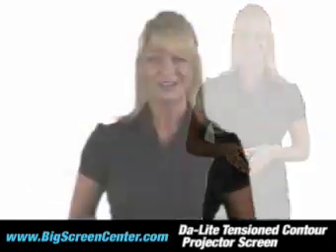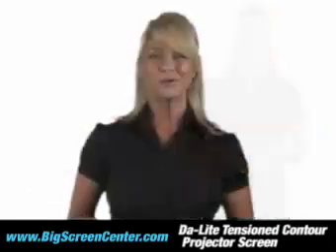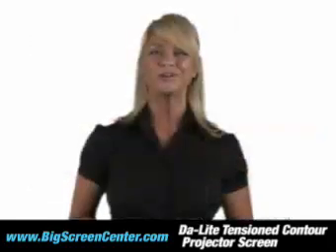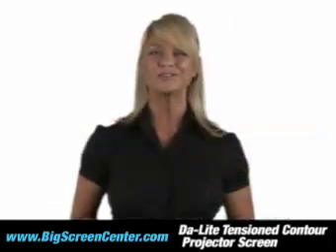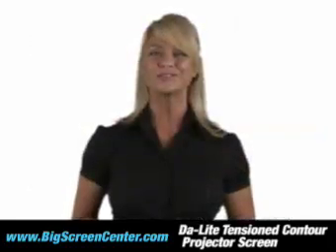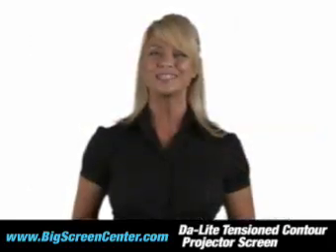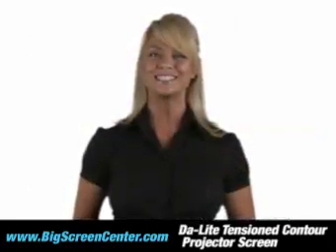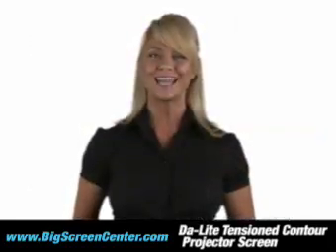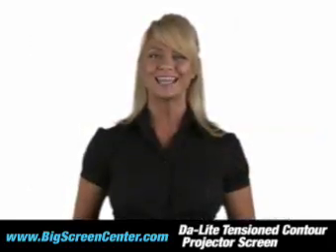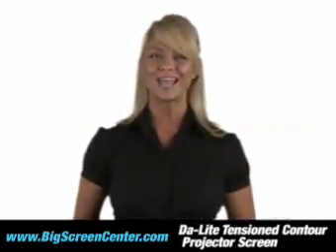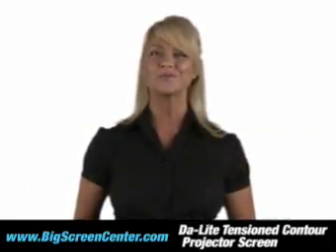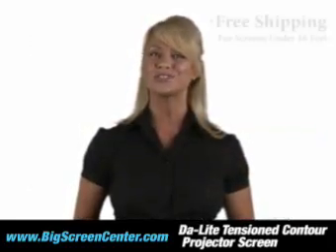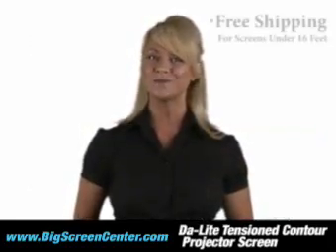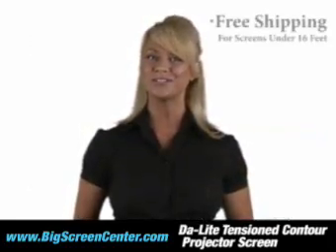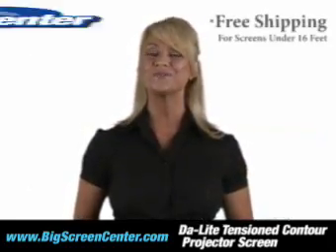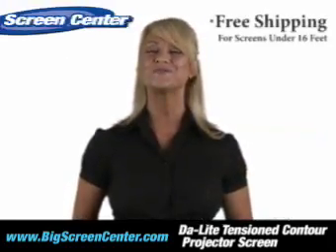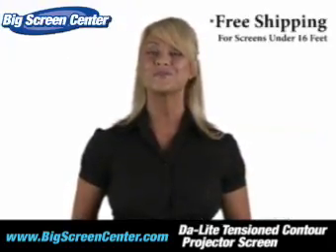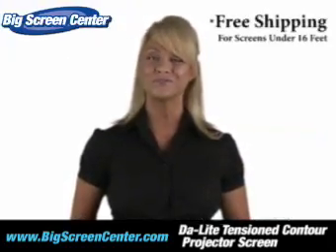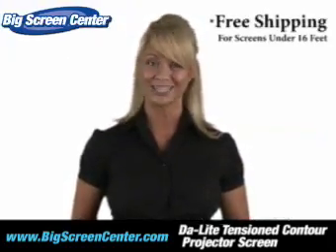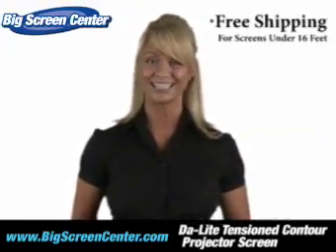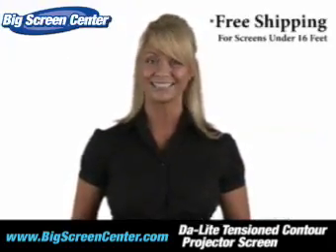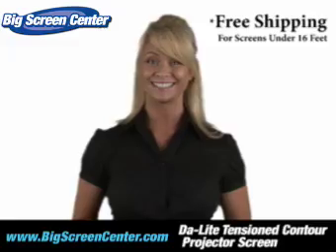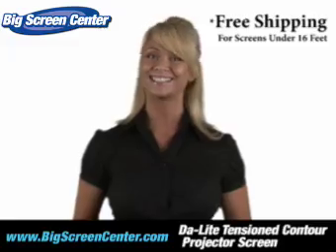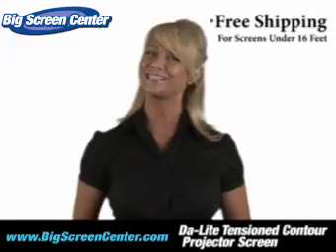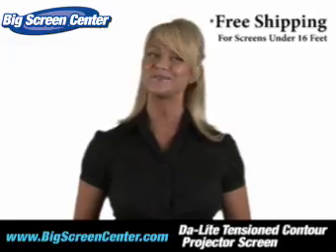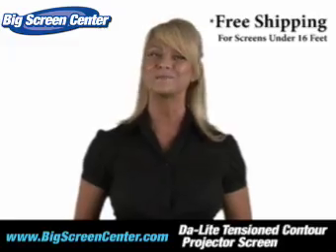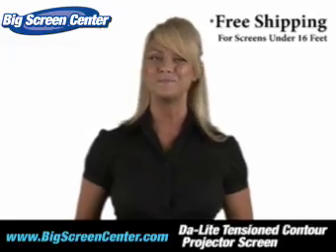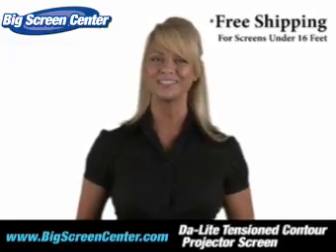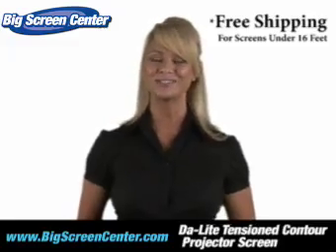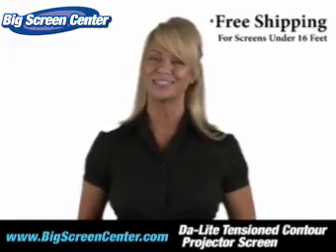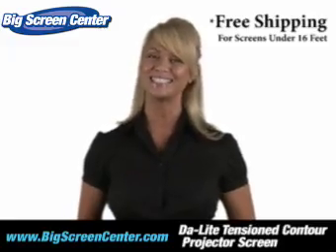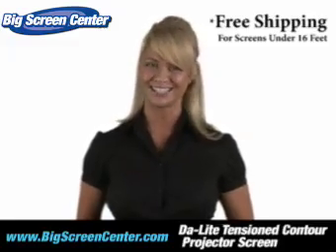Order your screen today and we'll ship it to you for free. See you at Big Screen Center.